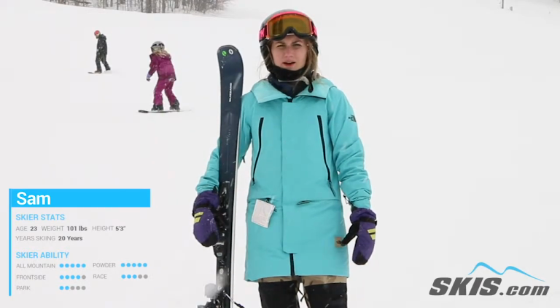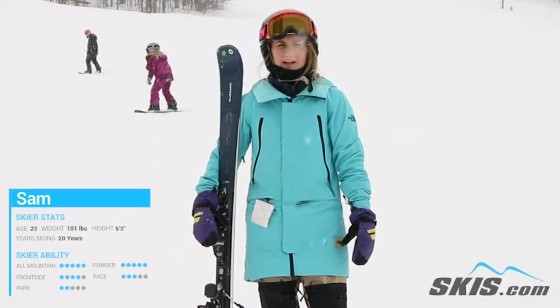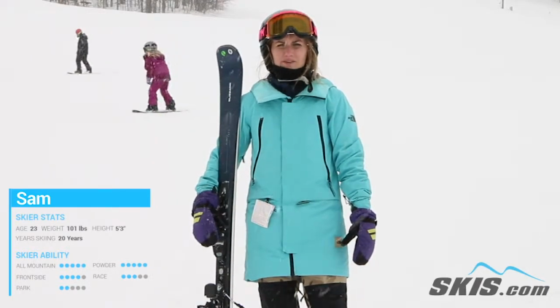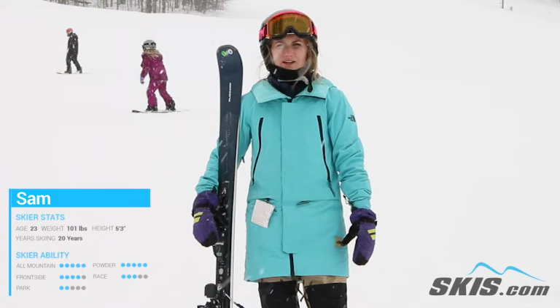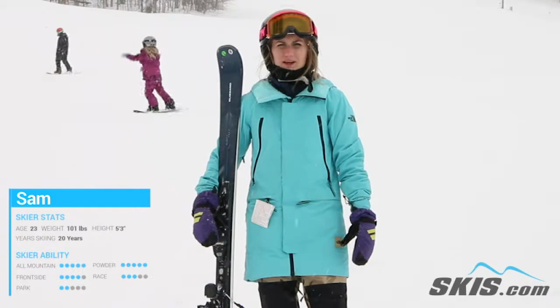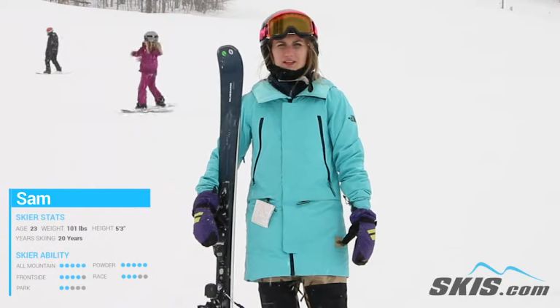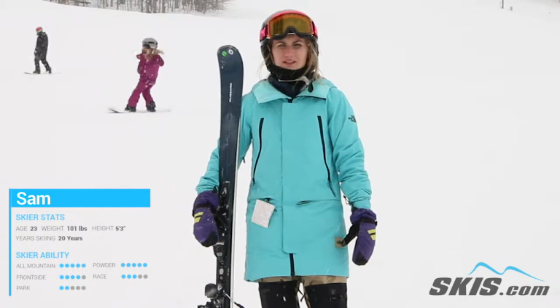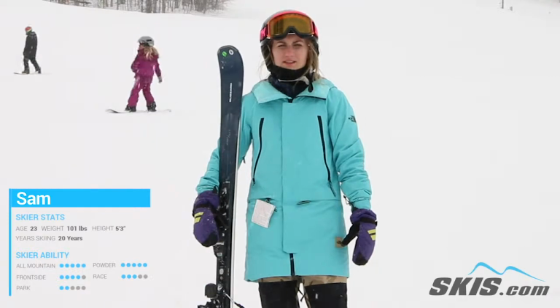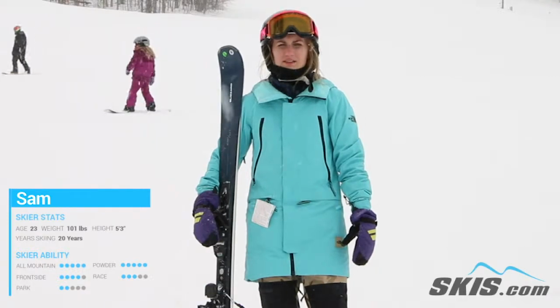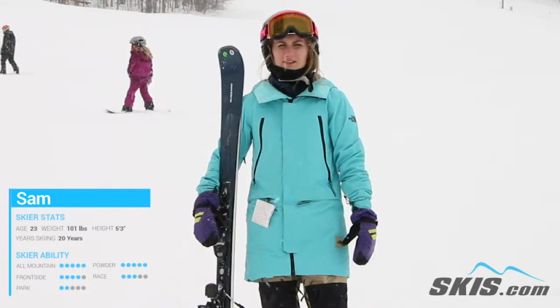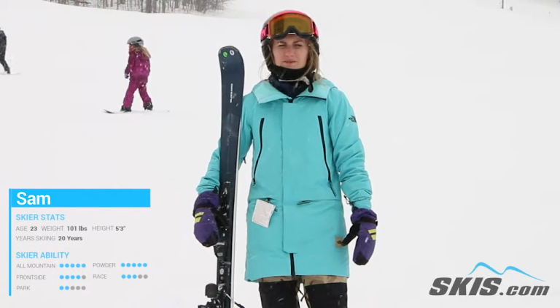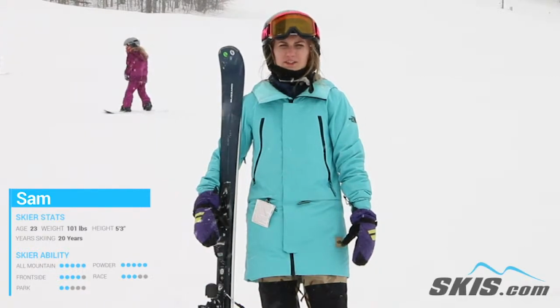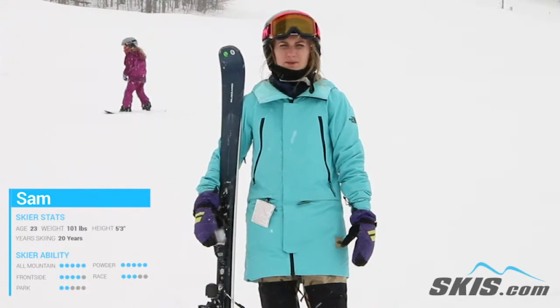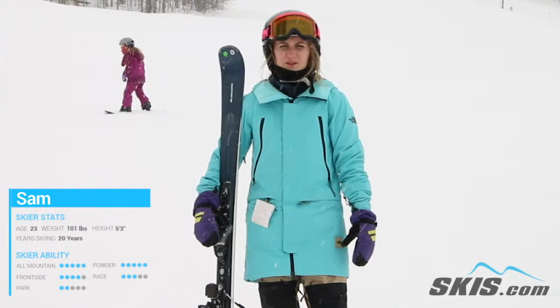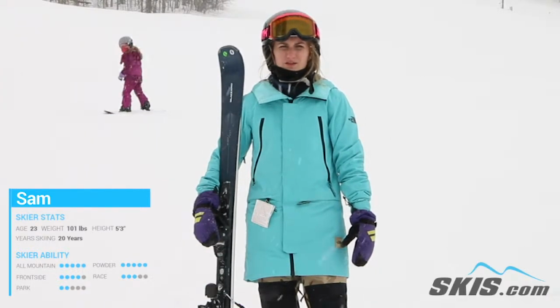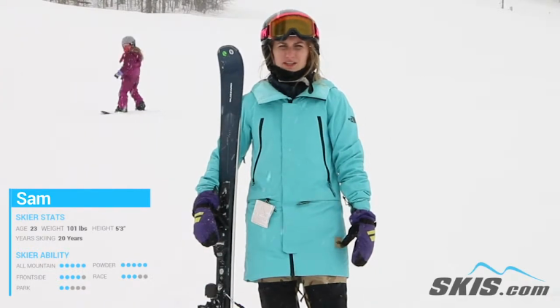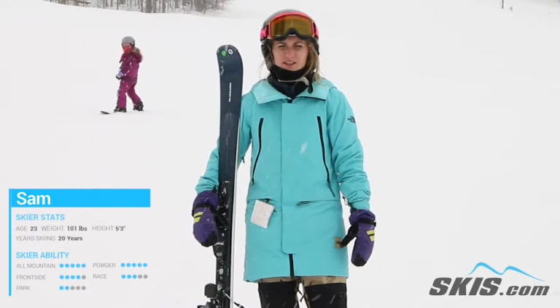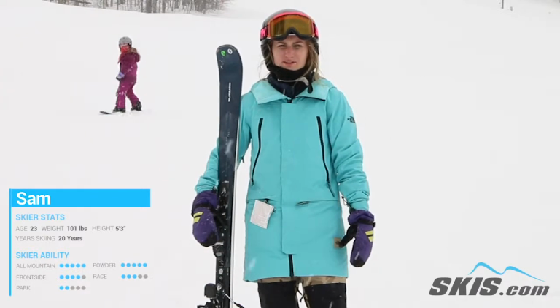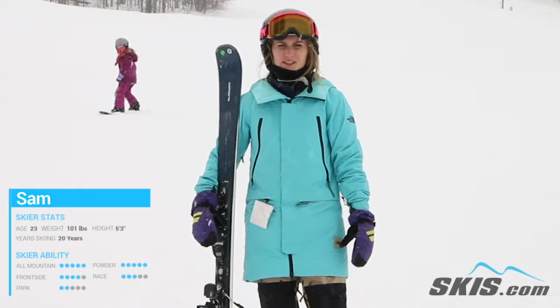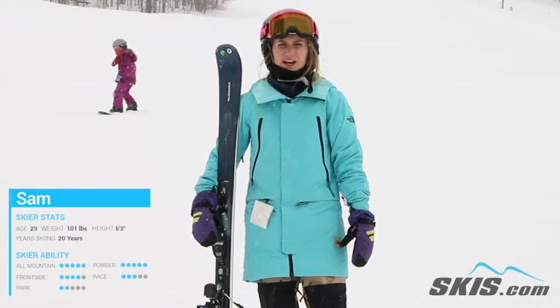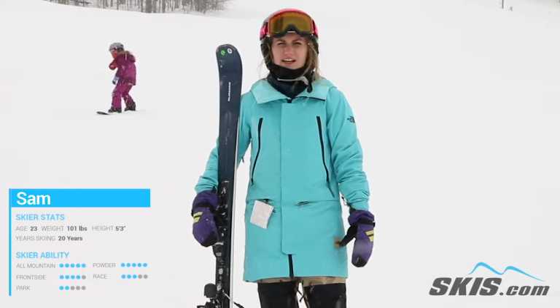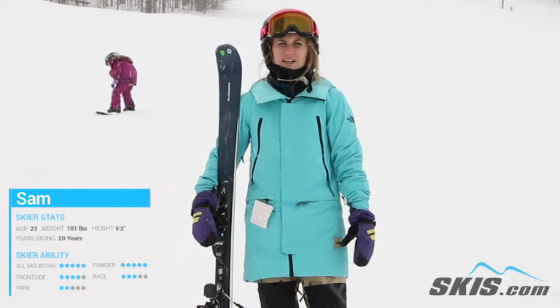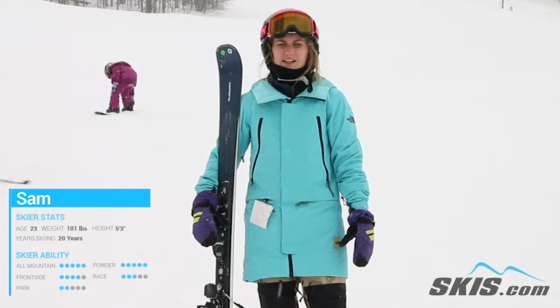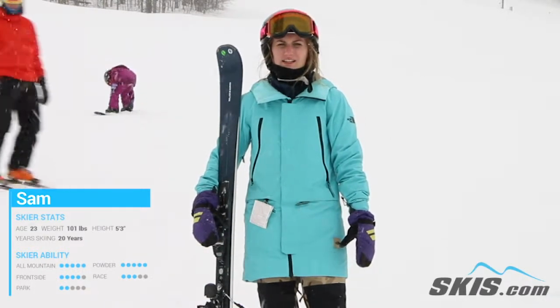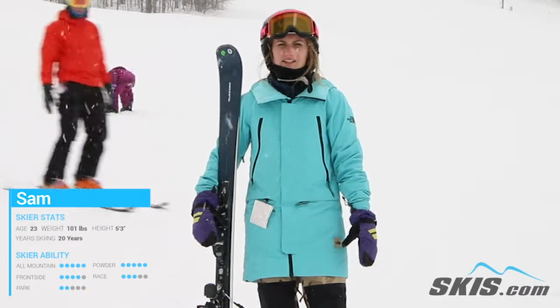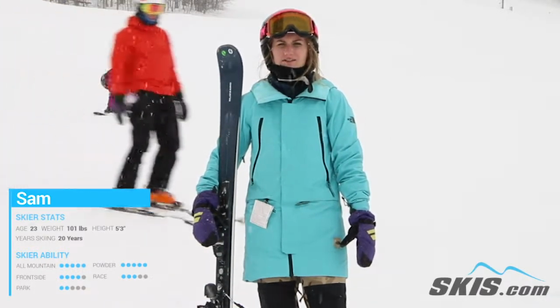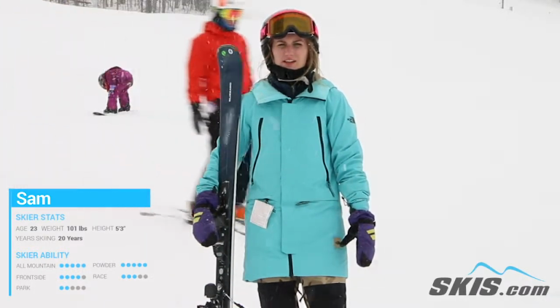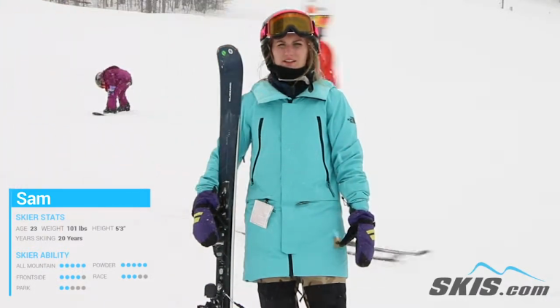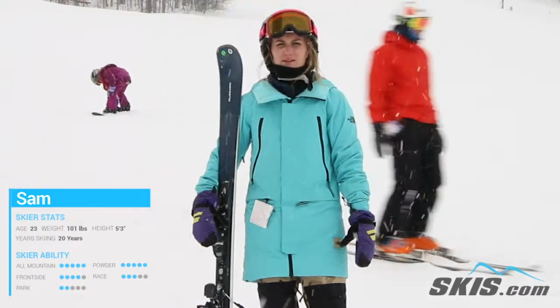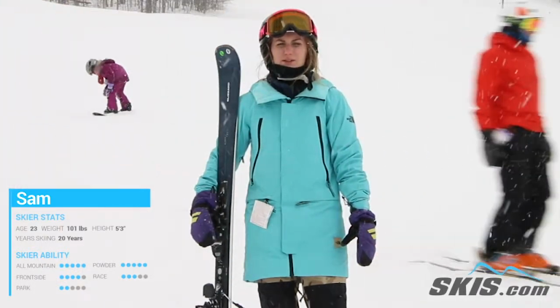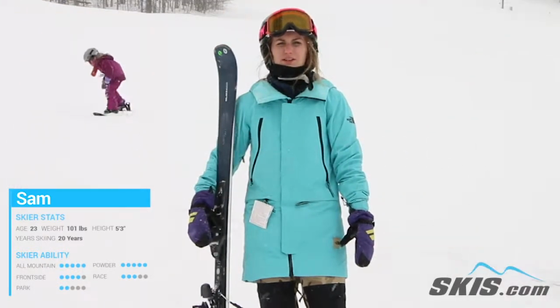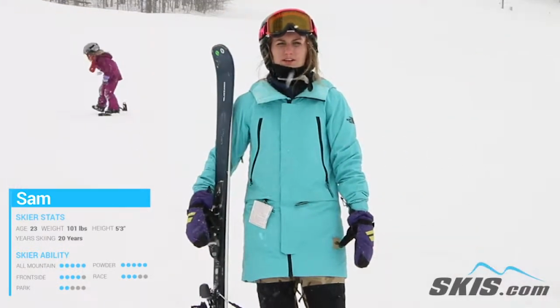I'd recommend this ski for someone who stays on the front side and is an advanced expert skier.